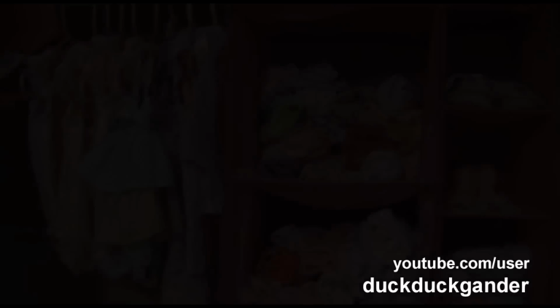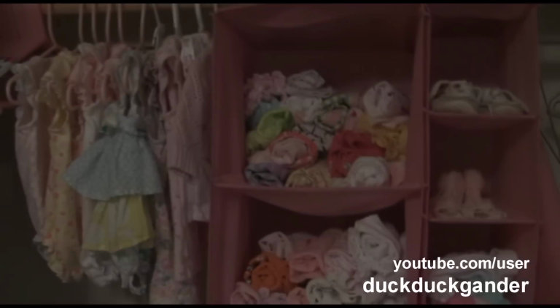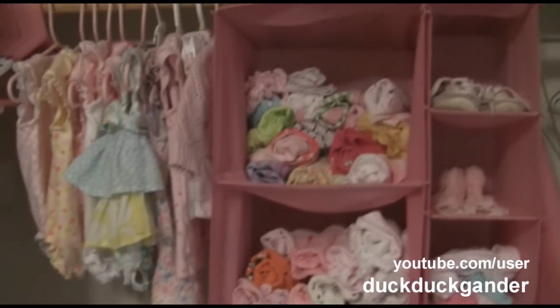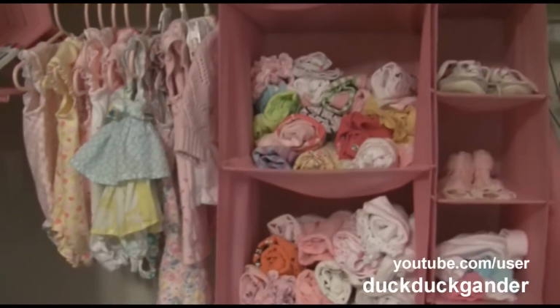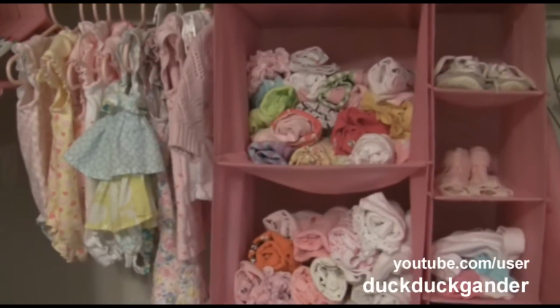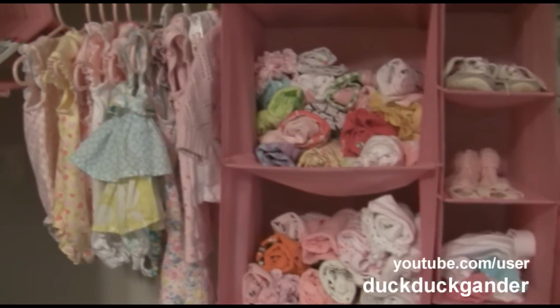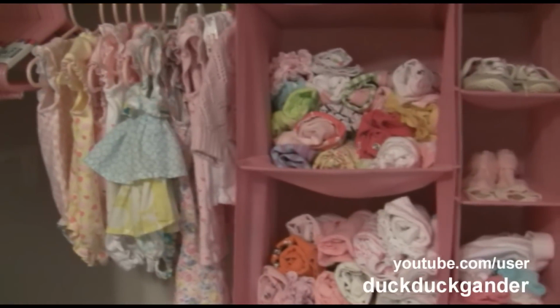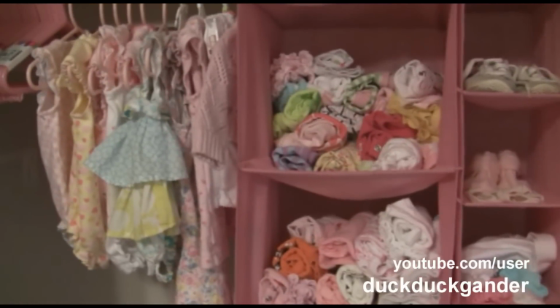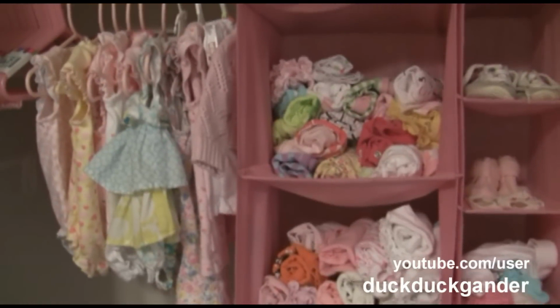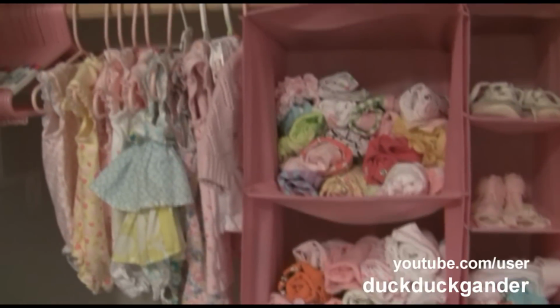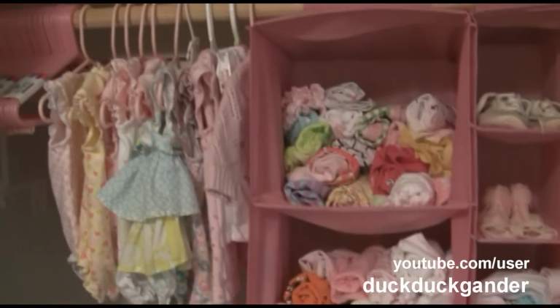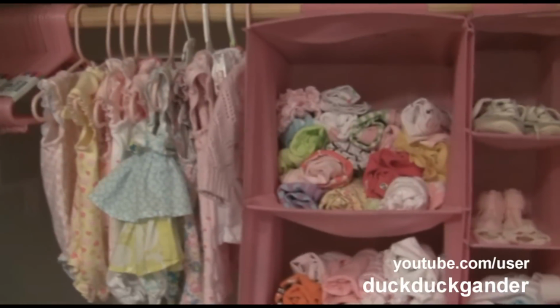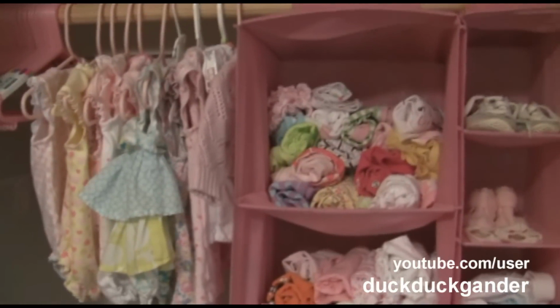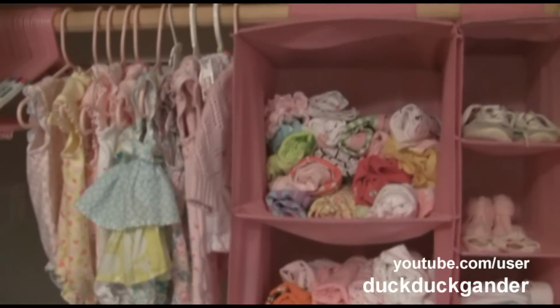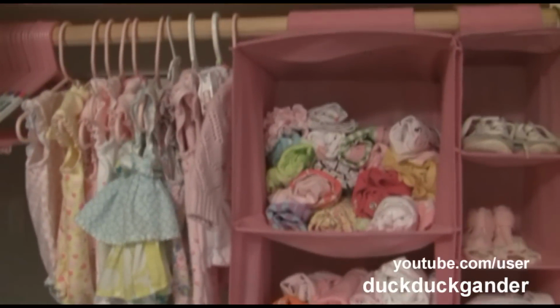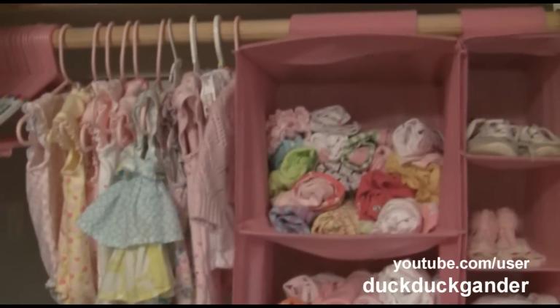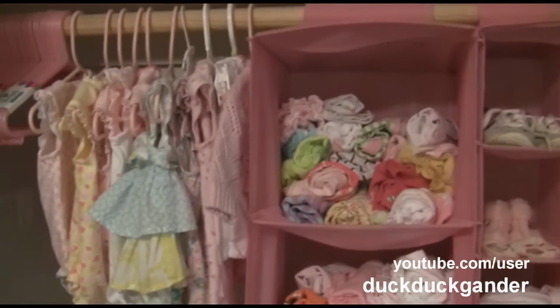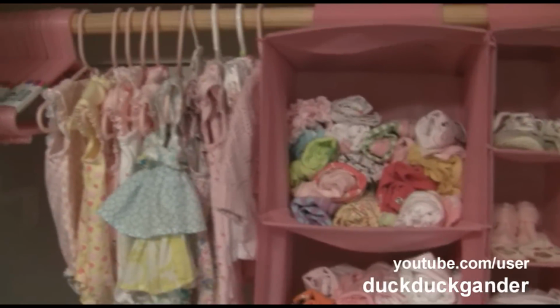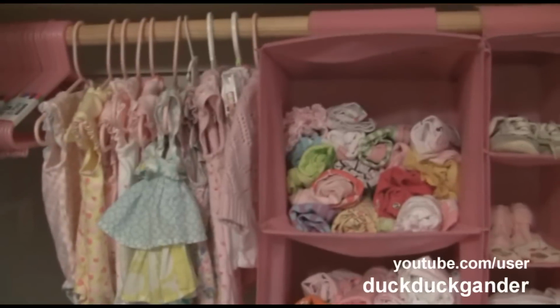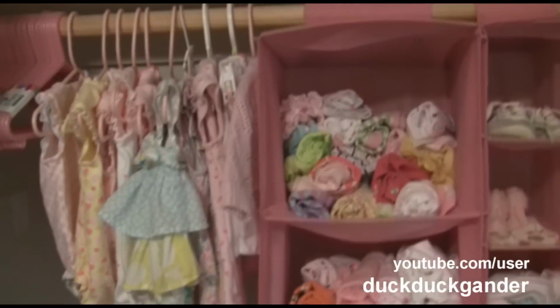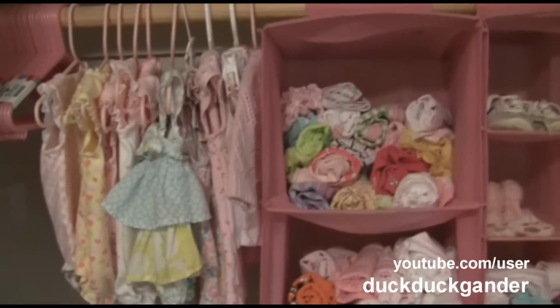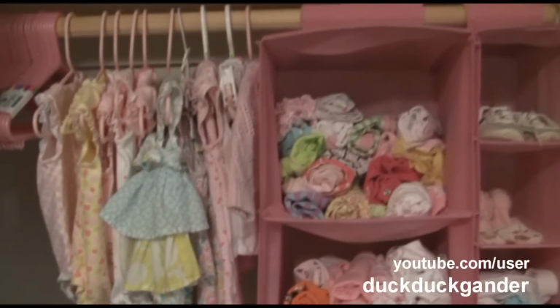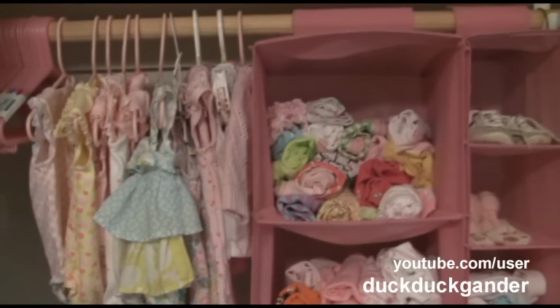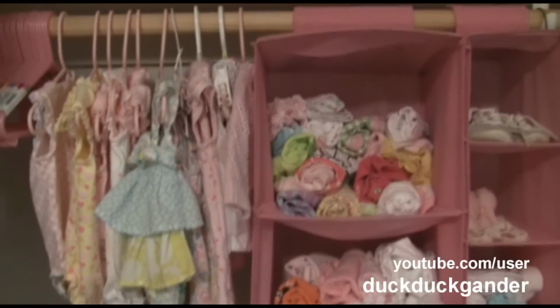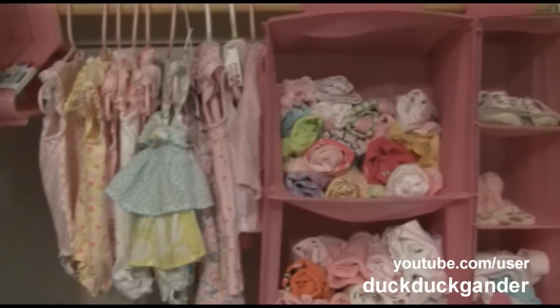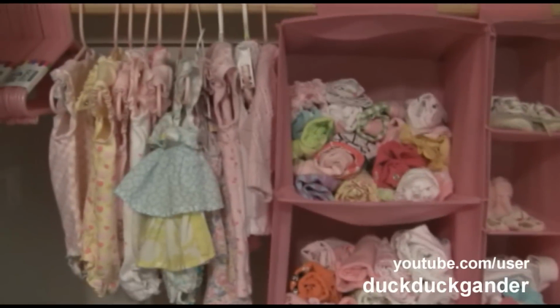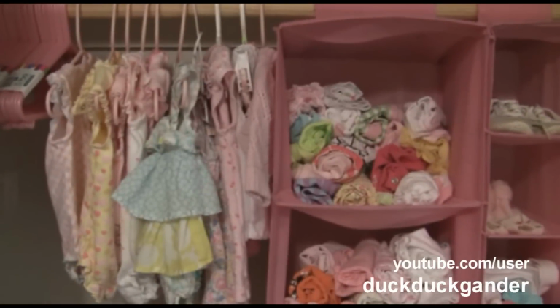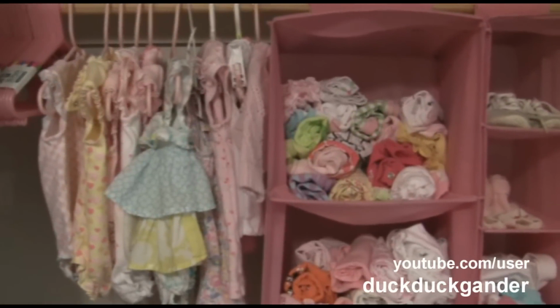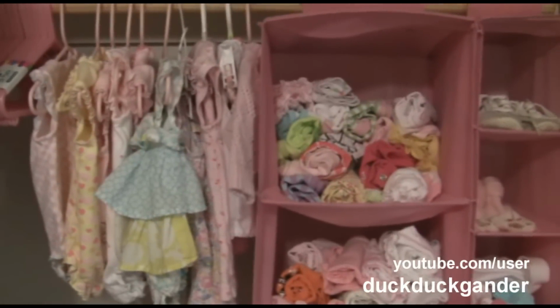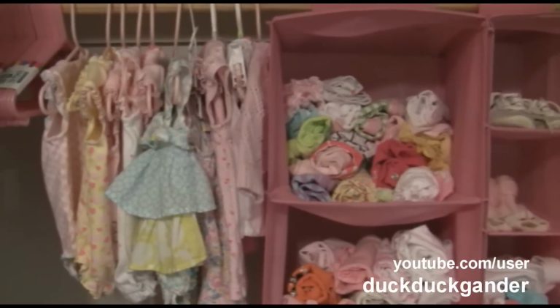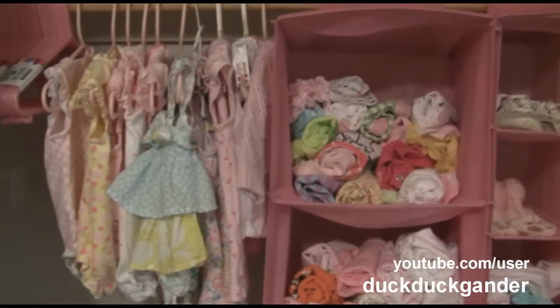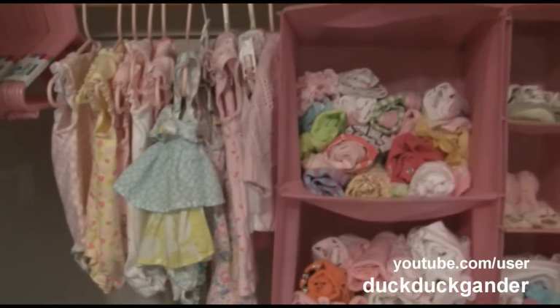Hey everyone, I wanted to give you a quick little update on baby girl's nursery.